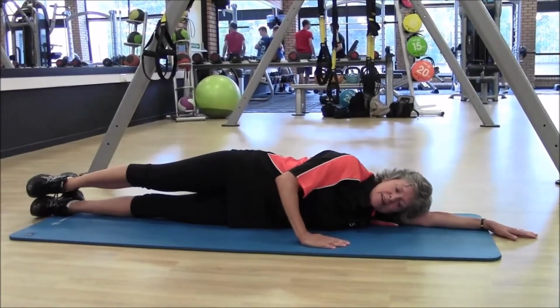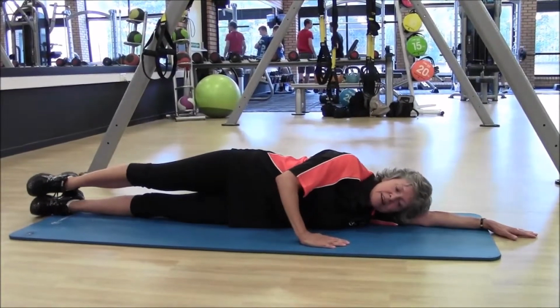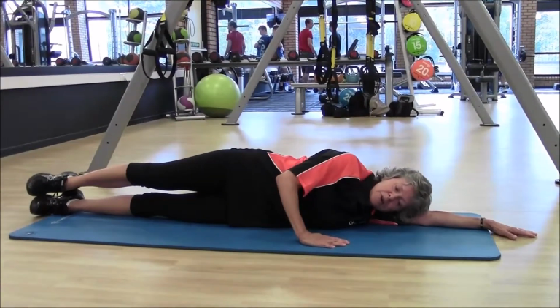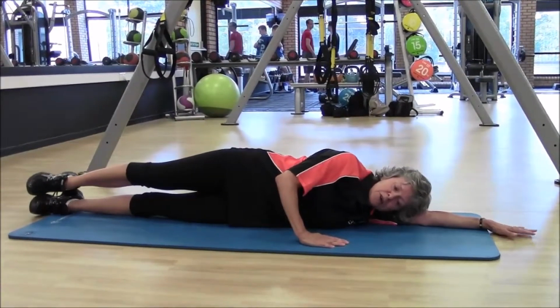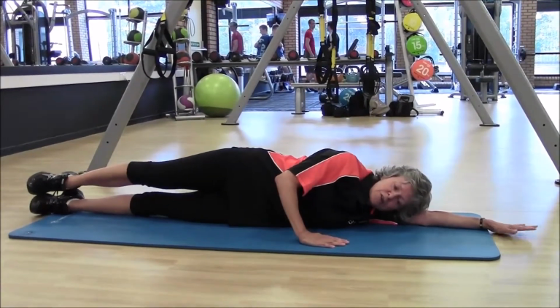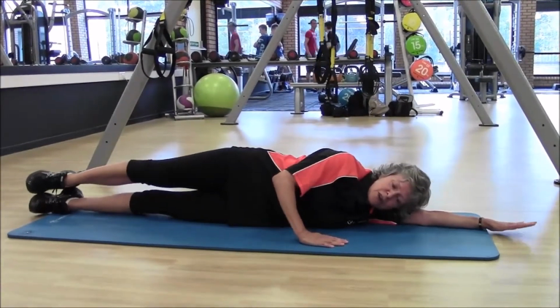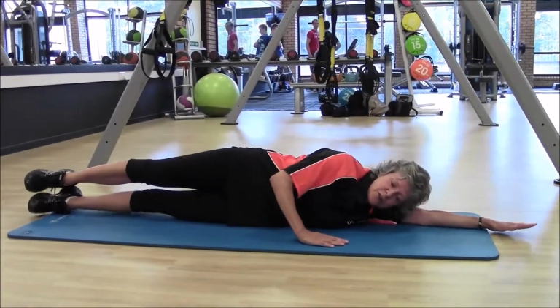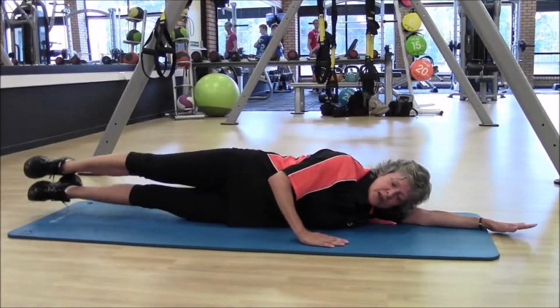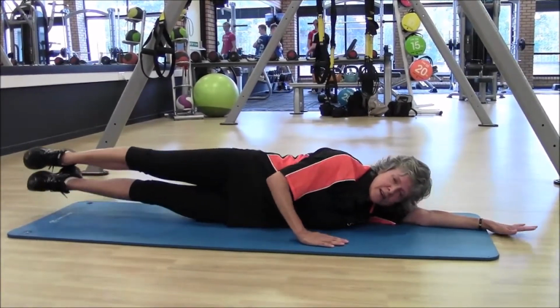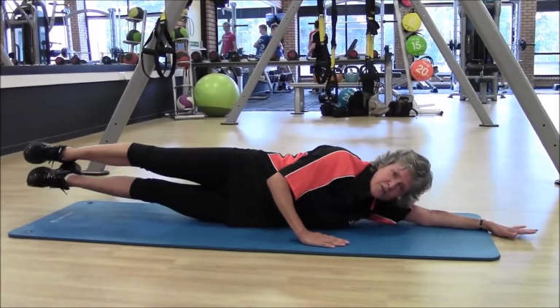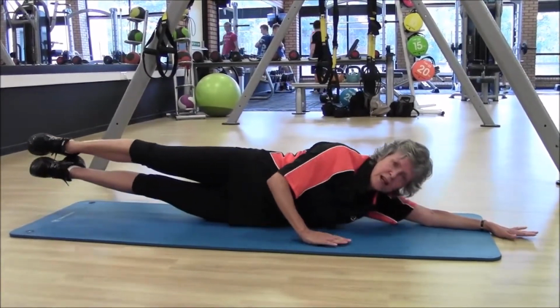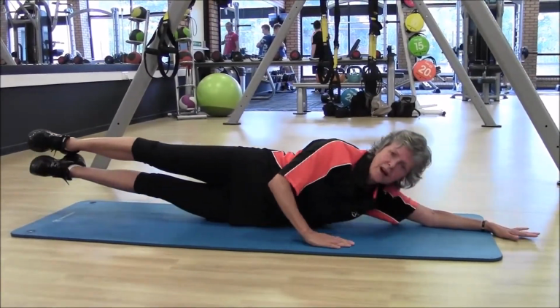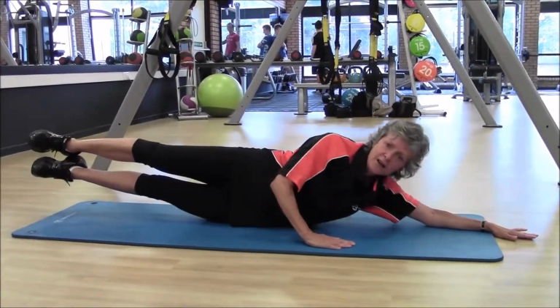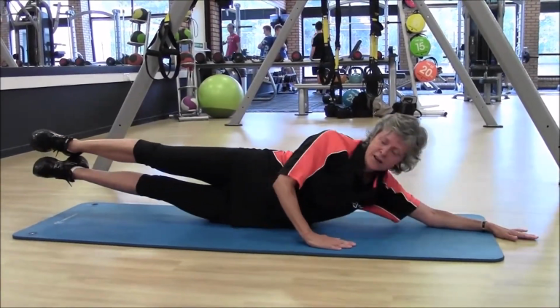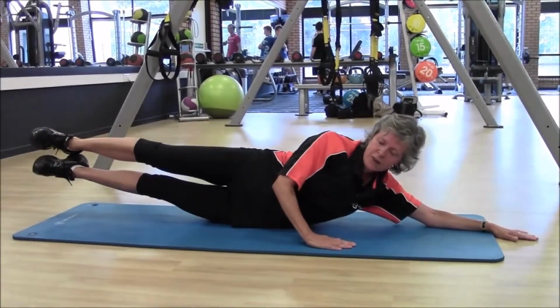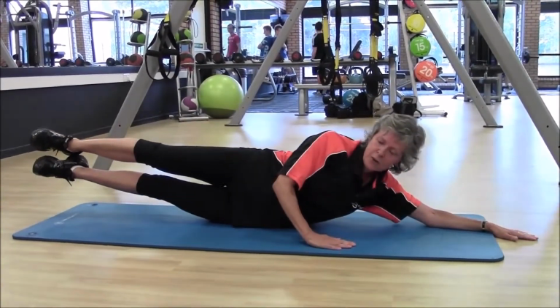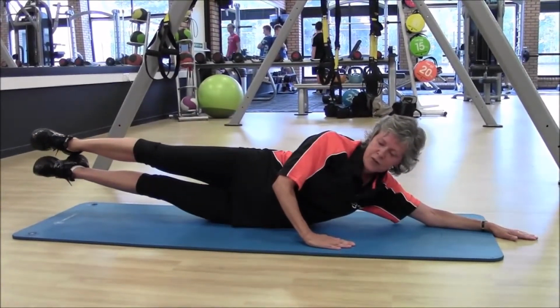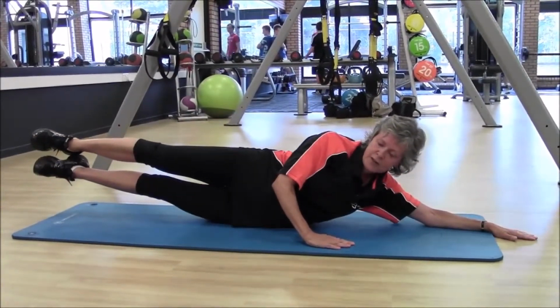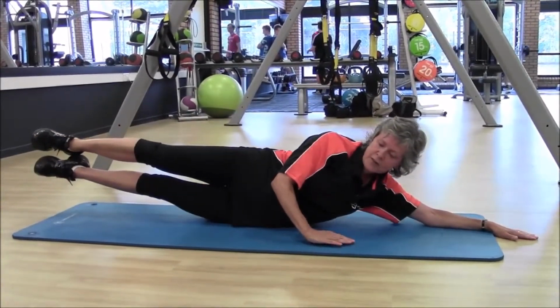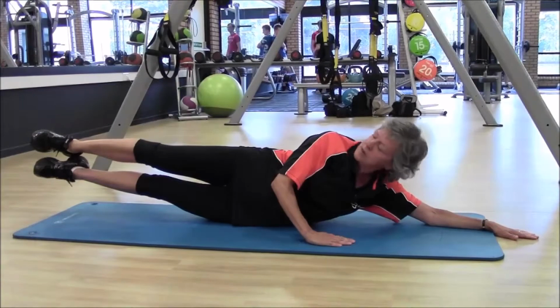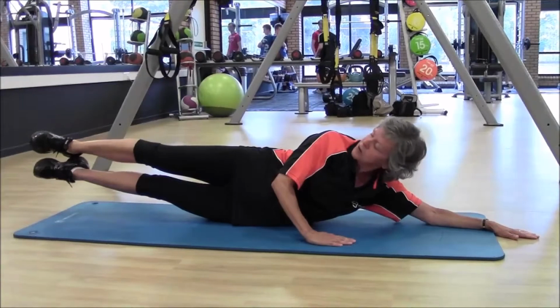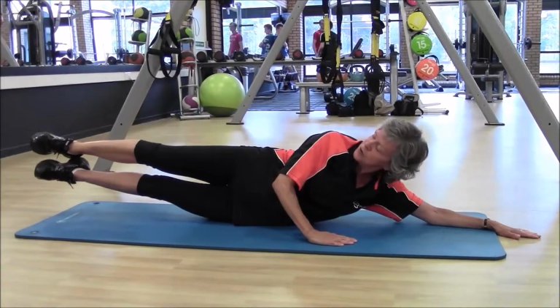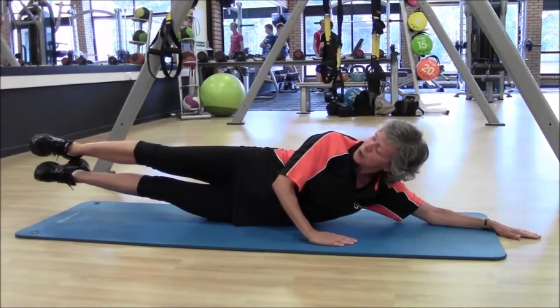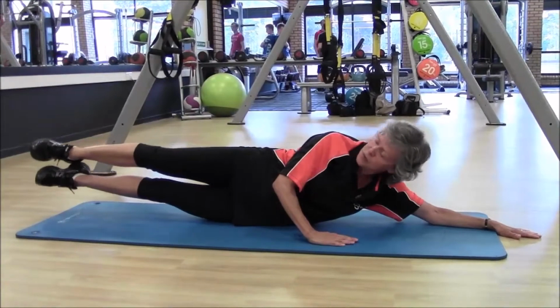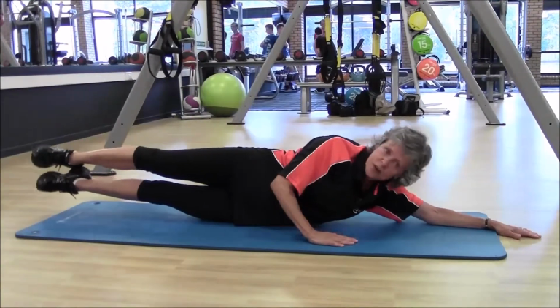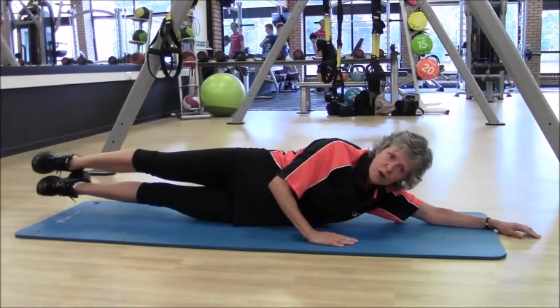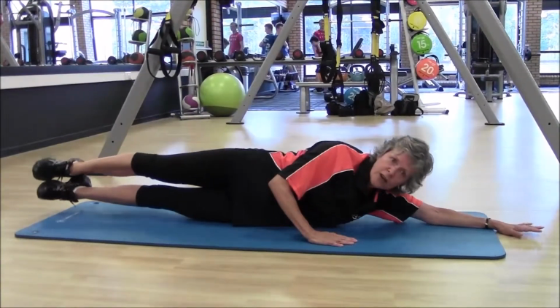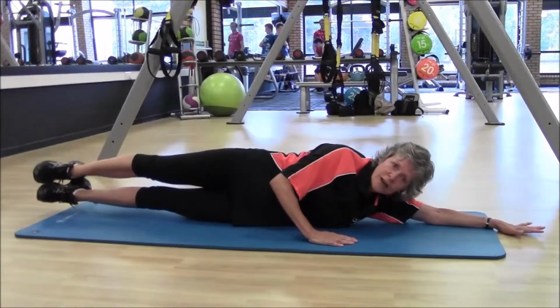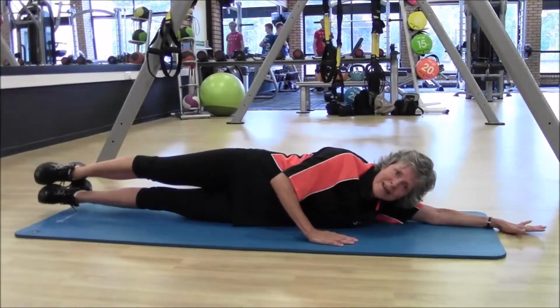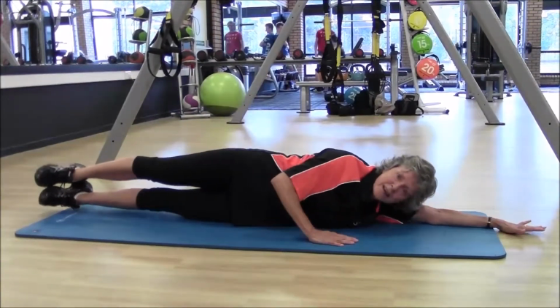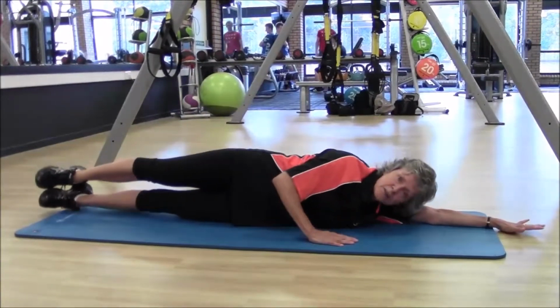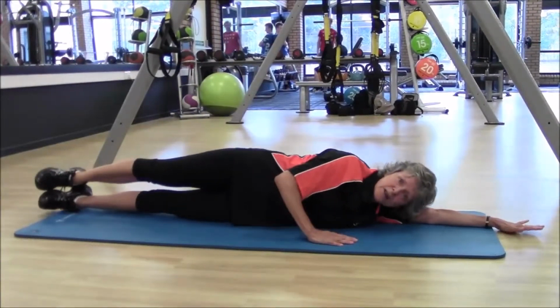Keeping the body as straight as you can in a straight line from your feet to your toes, and not kinking in the middle.